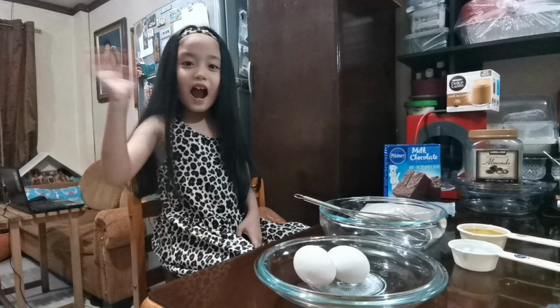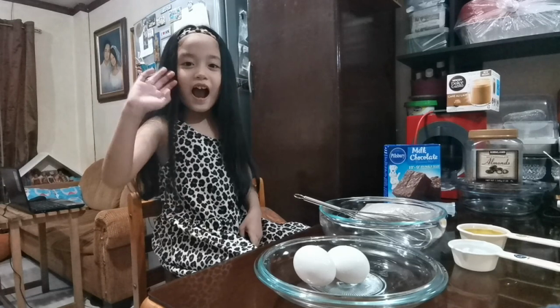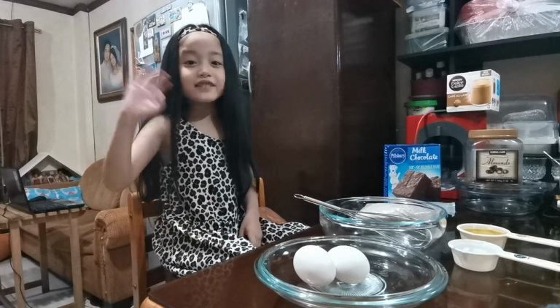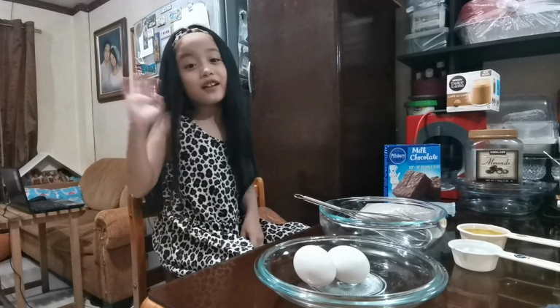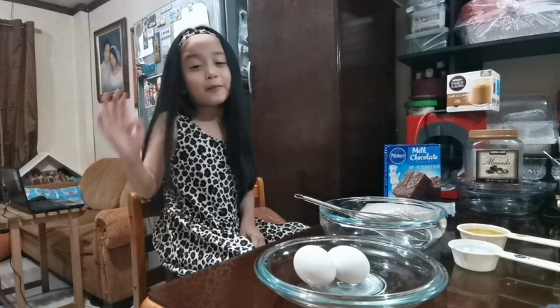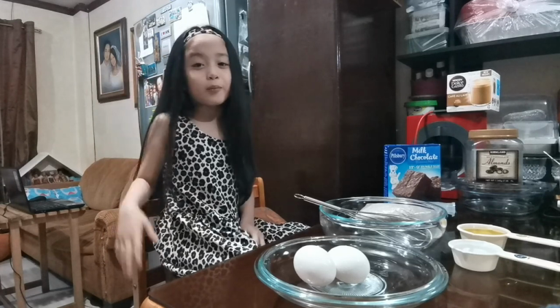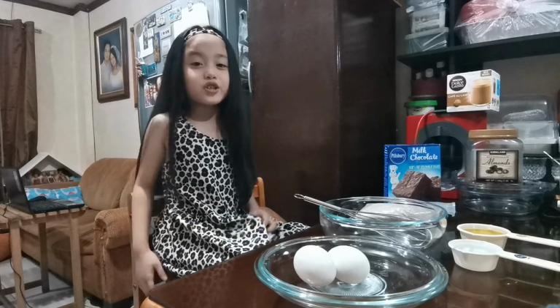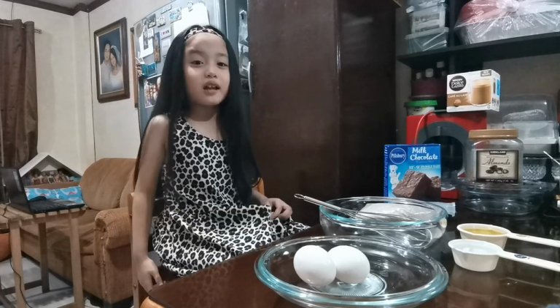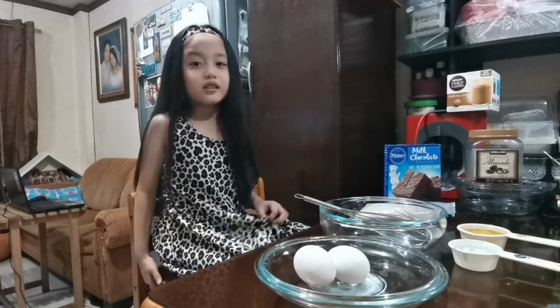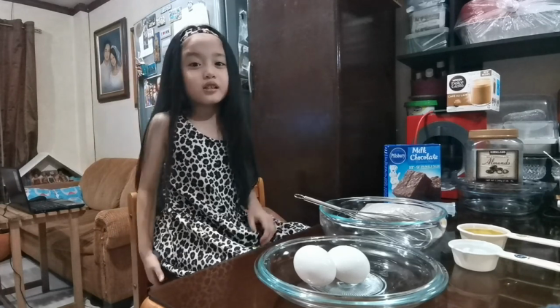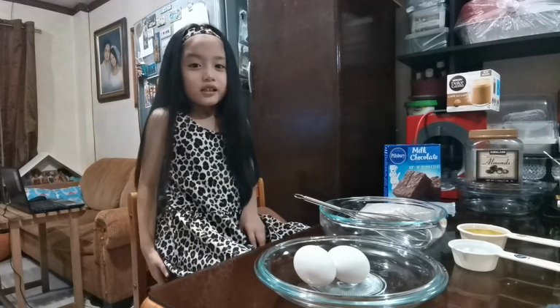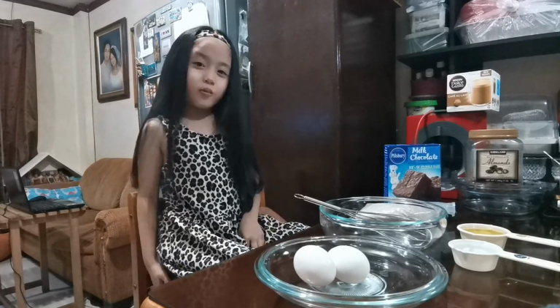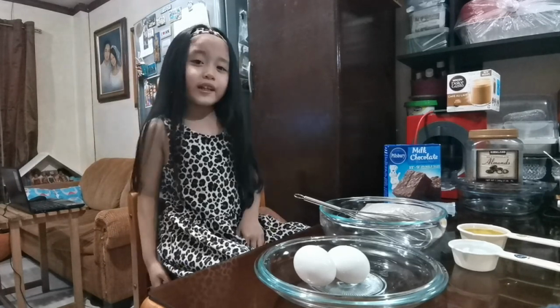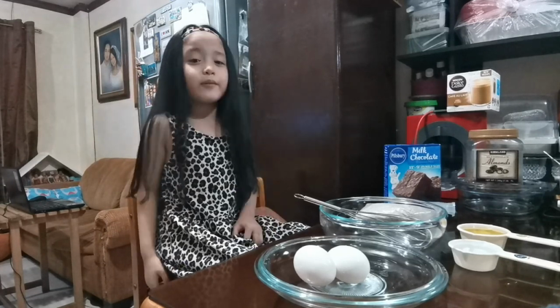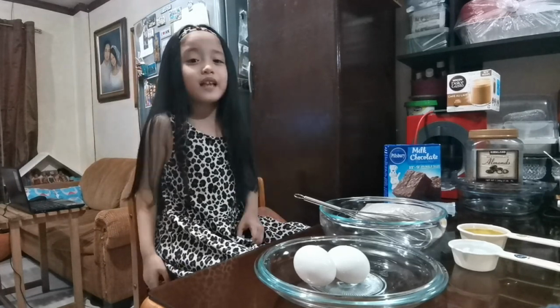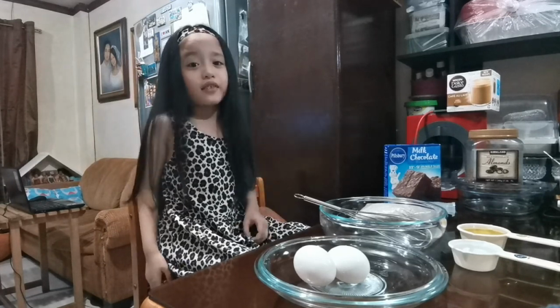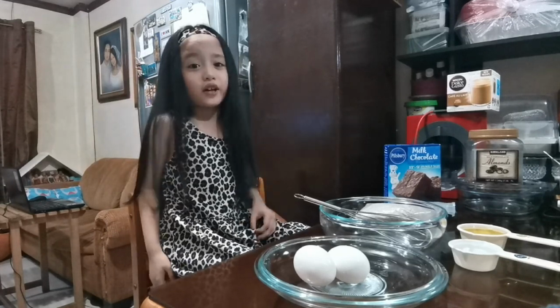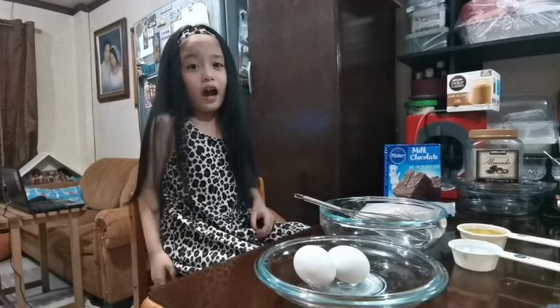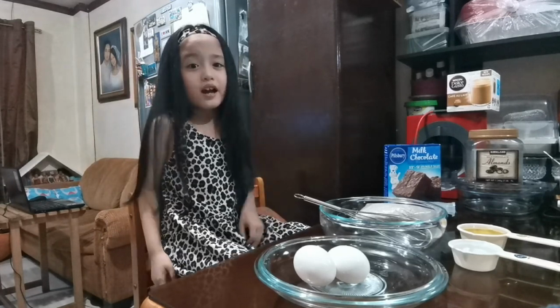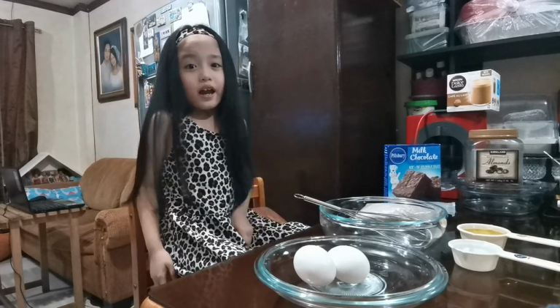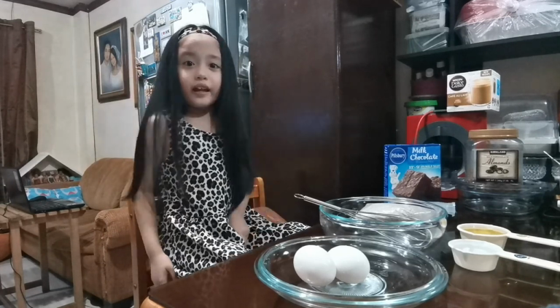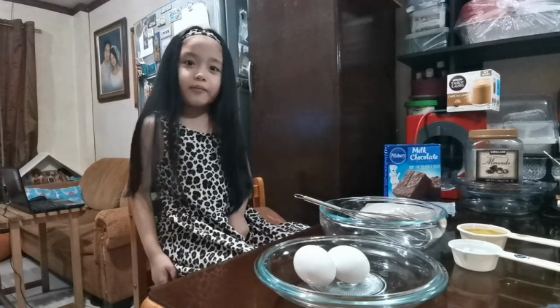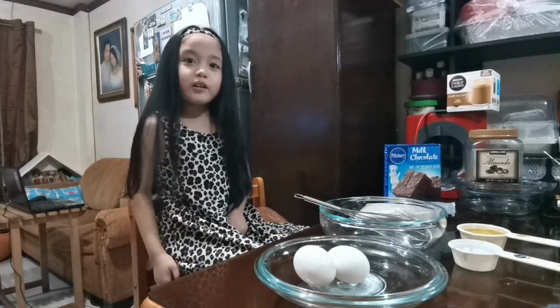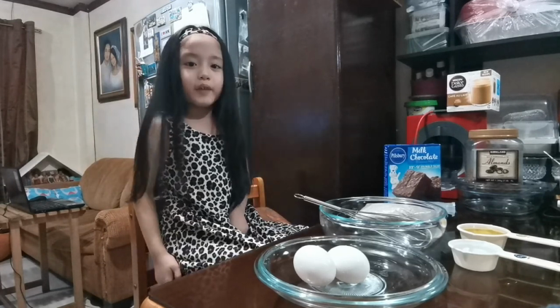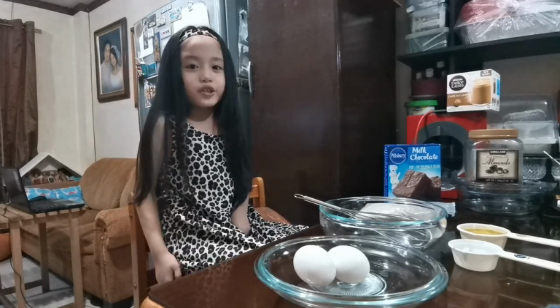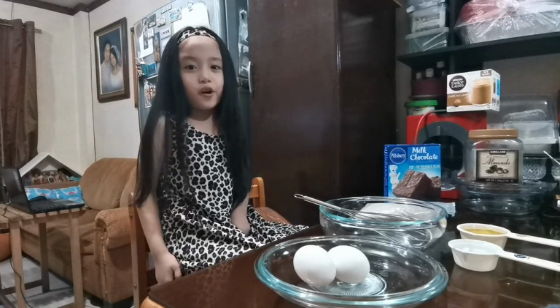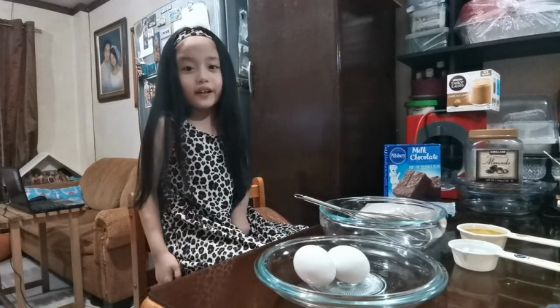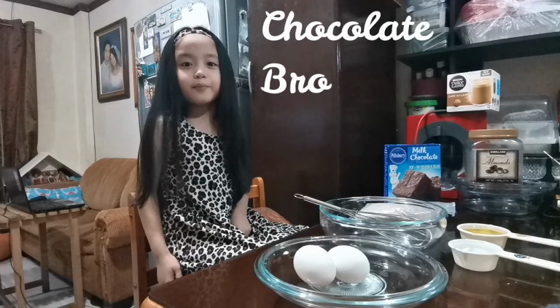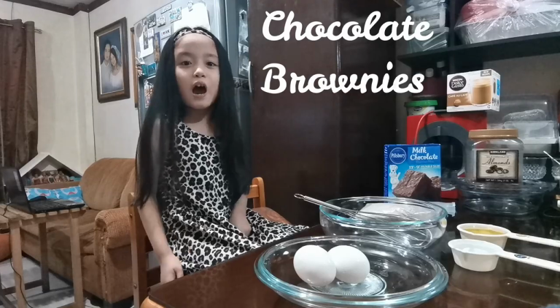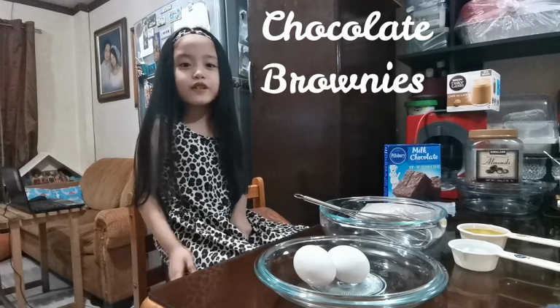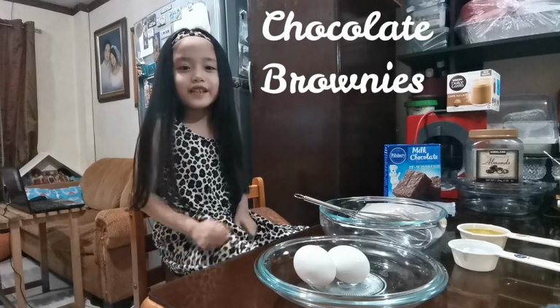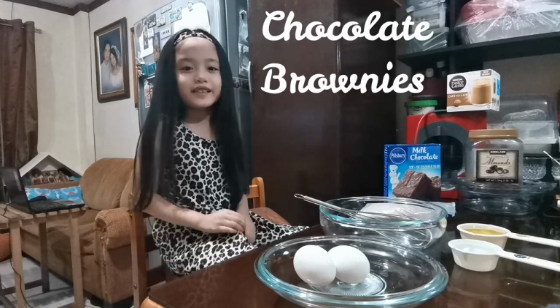Hi guys, welcome to my channel. My name is Andrea and I'm going to make chocolate brownies.